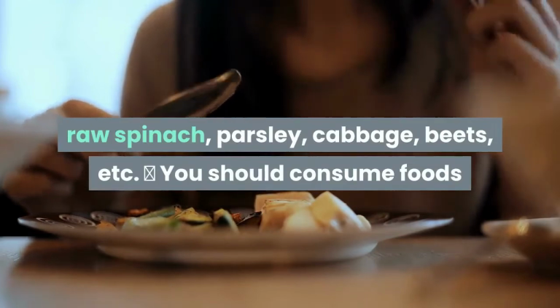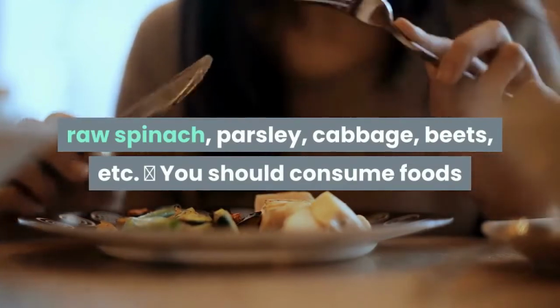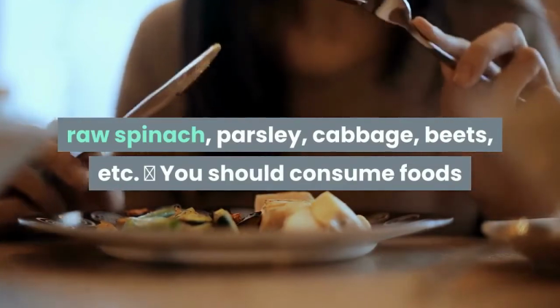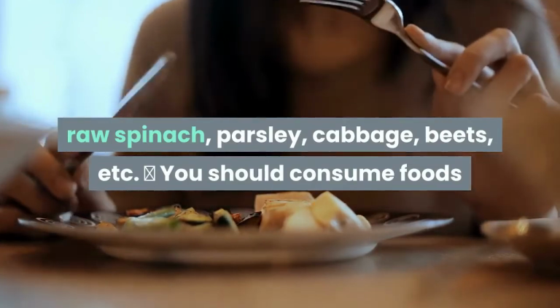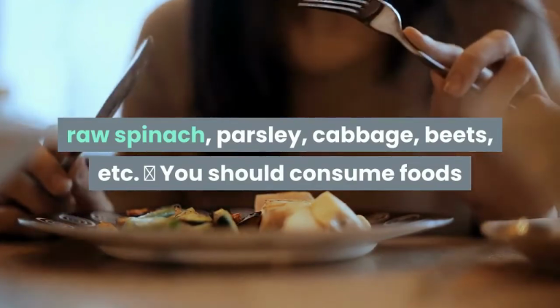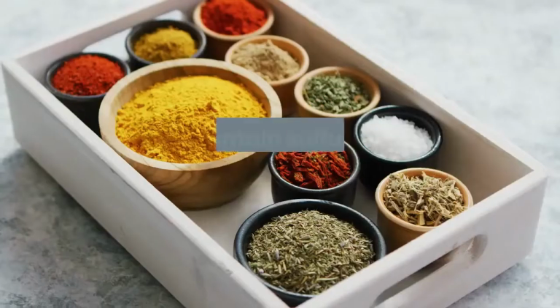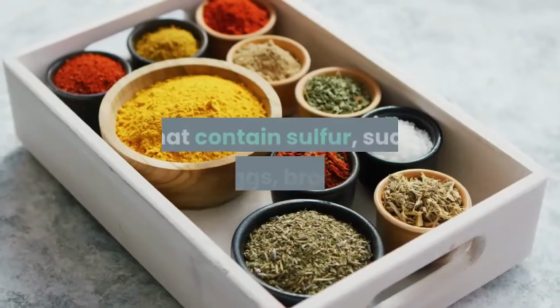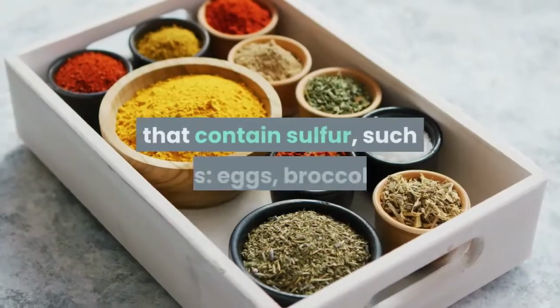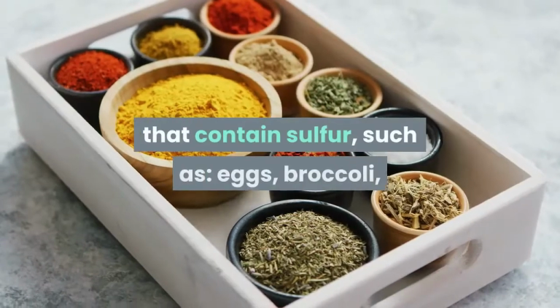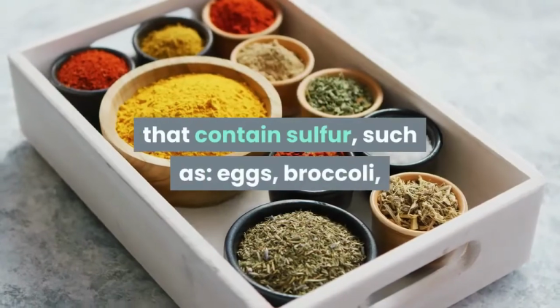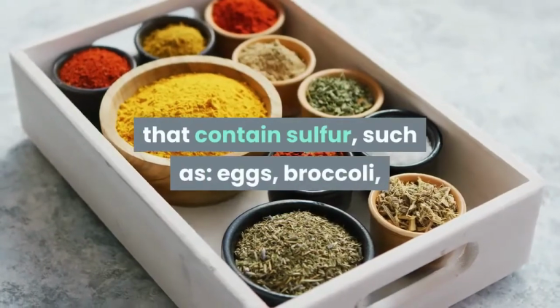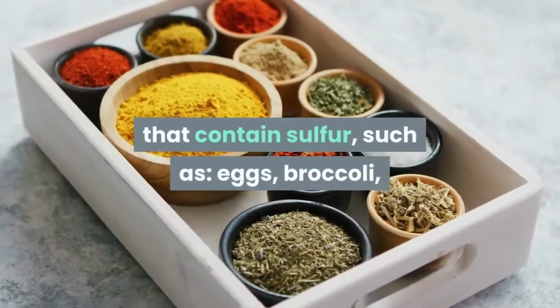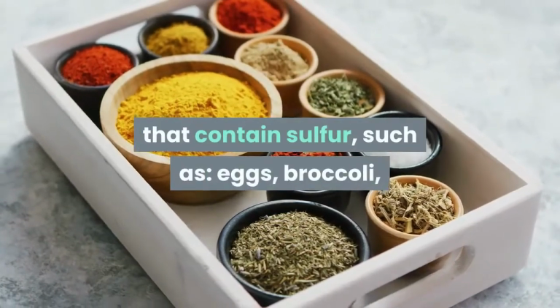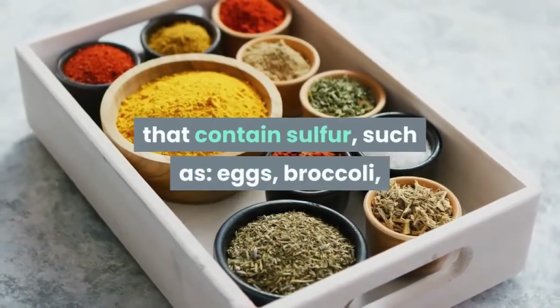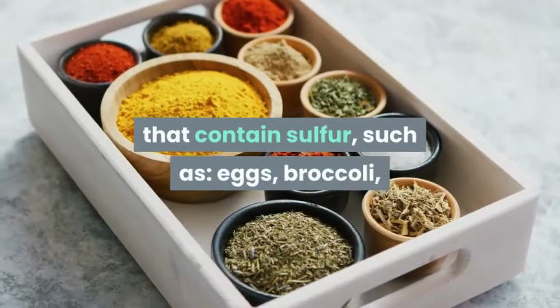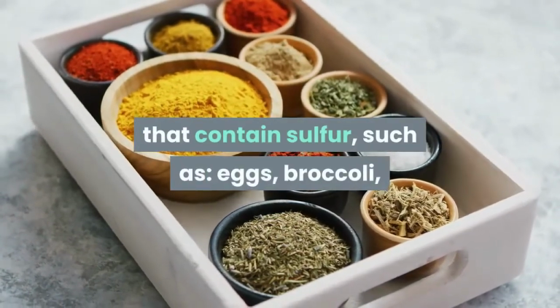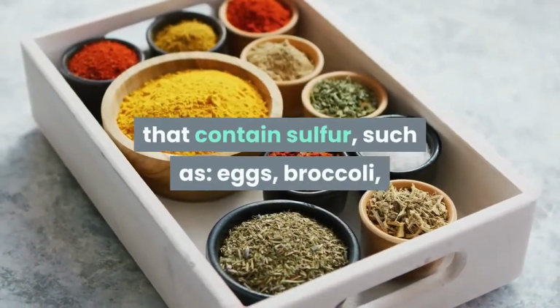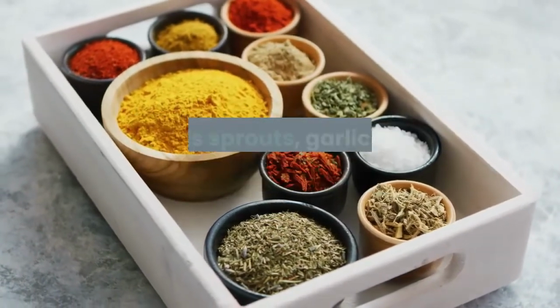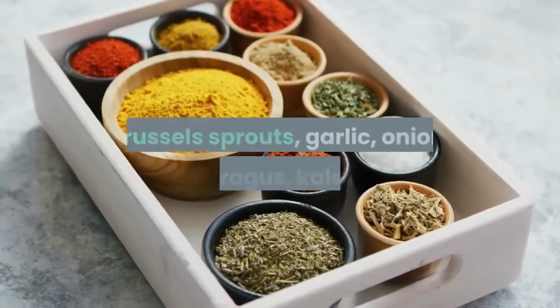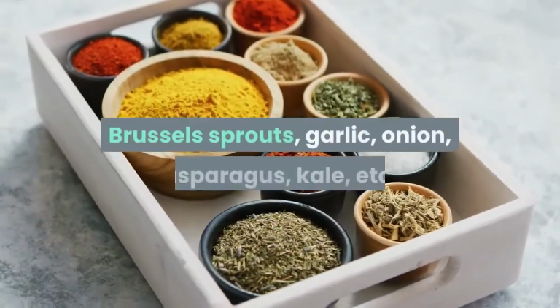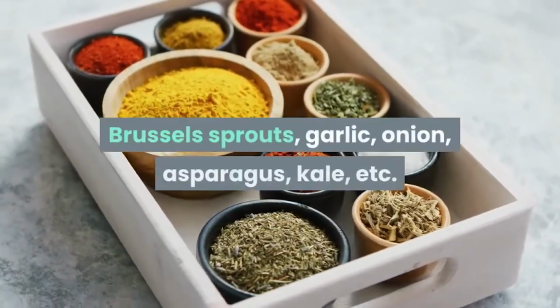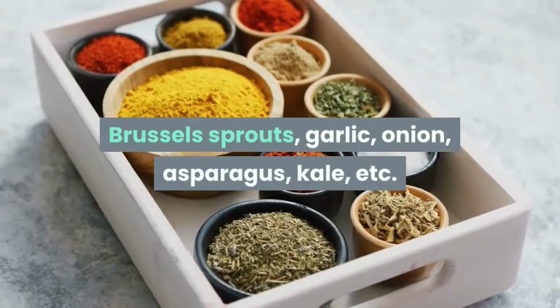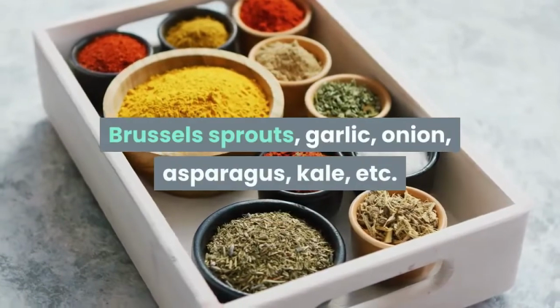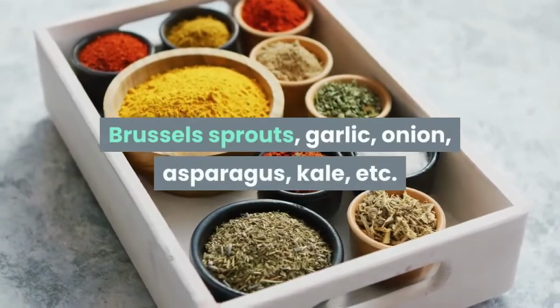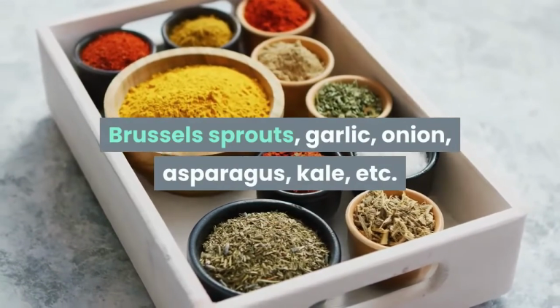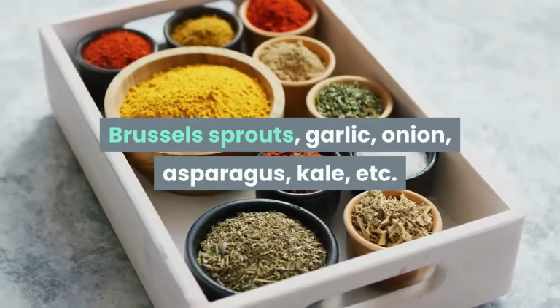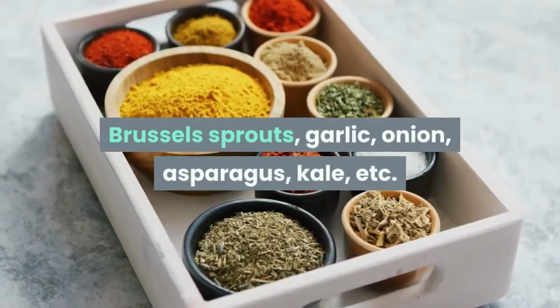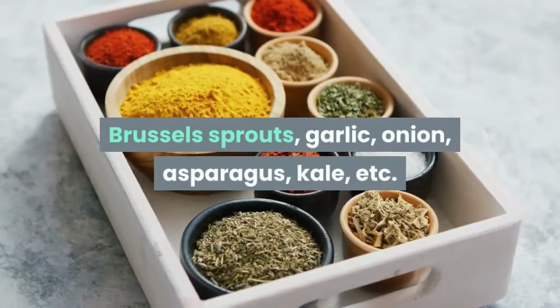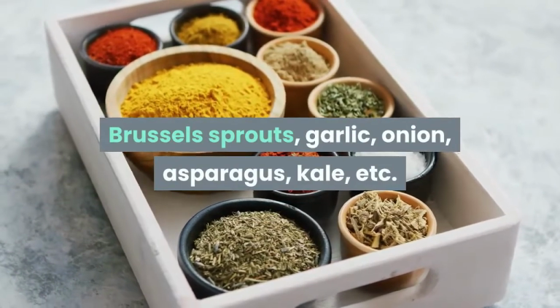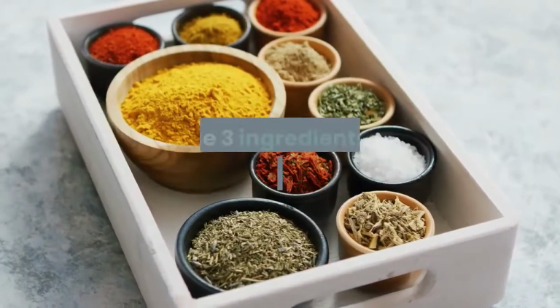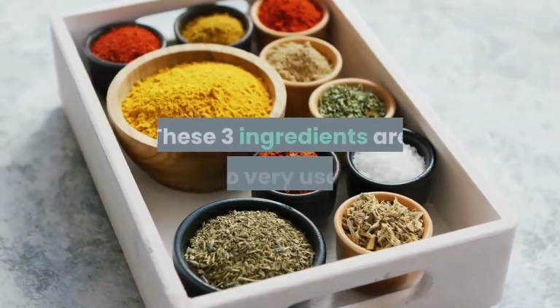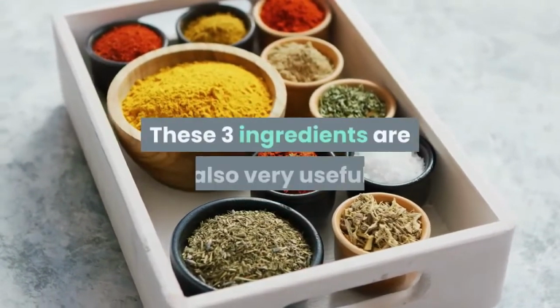You should consume foods that contain sulfur, such as eggs, broccoli, garlic, onion, asparagus, kale, etc.